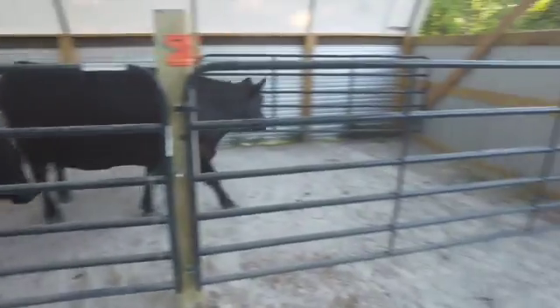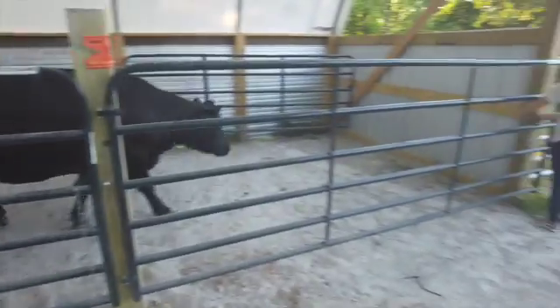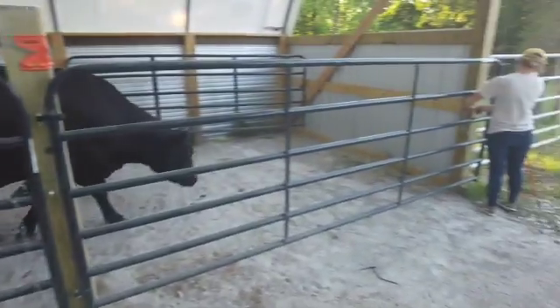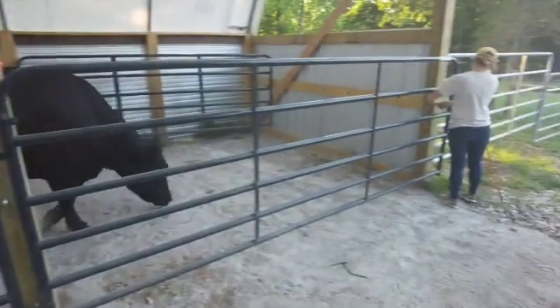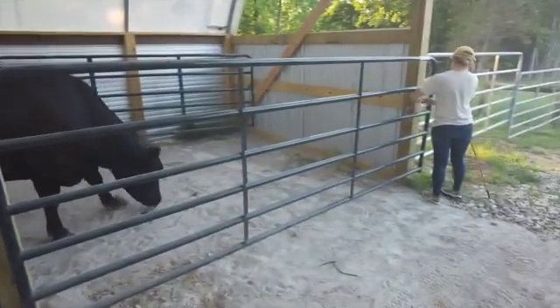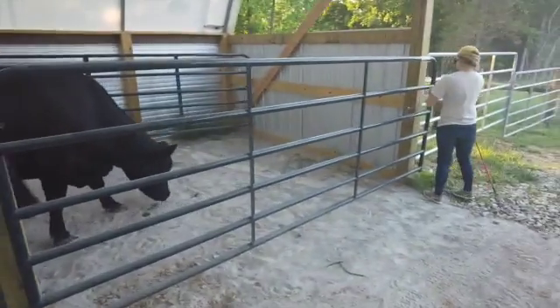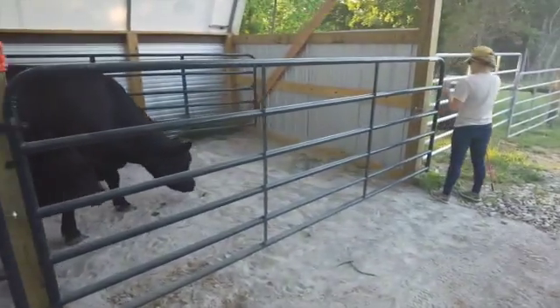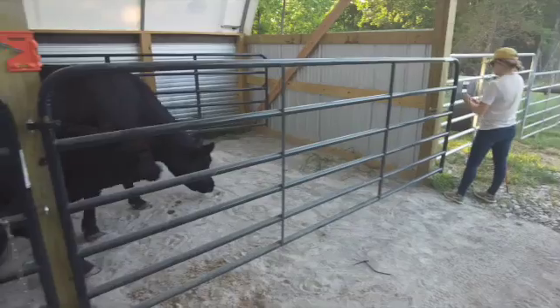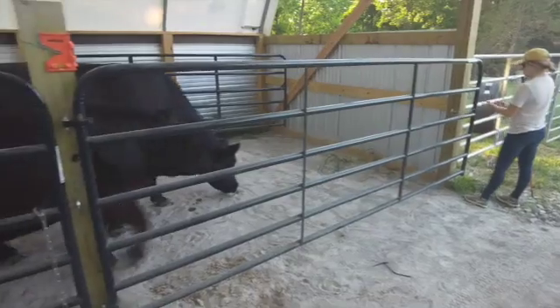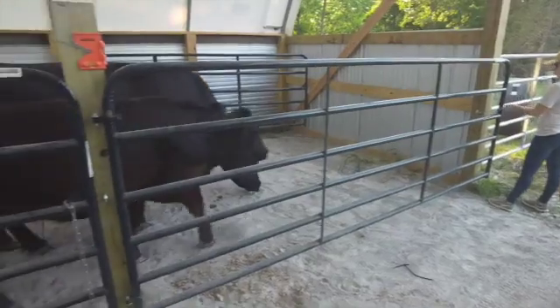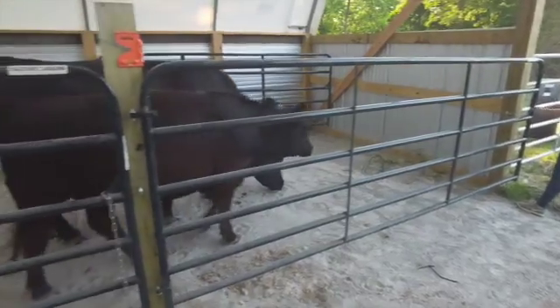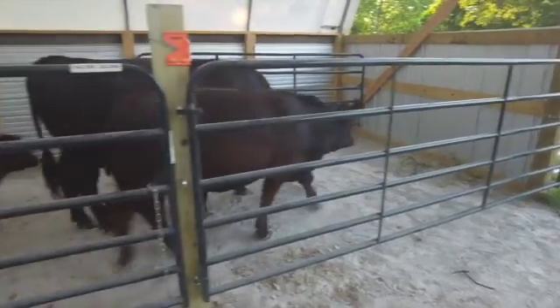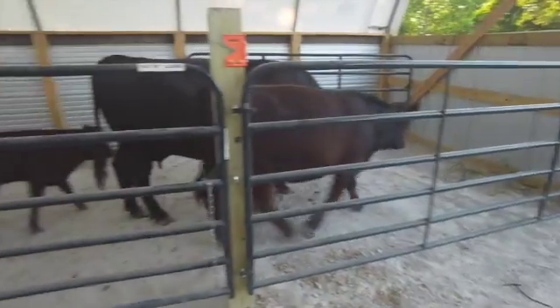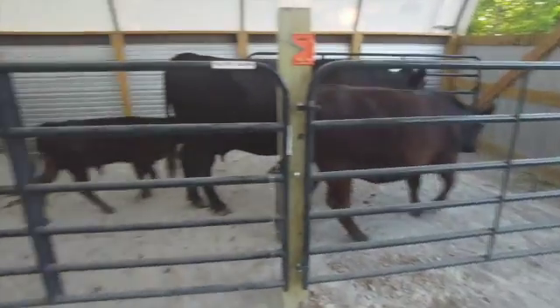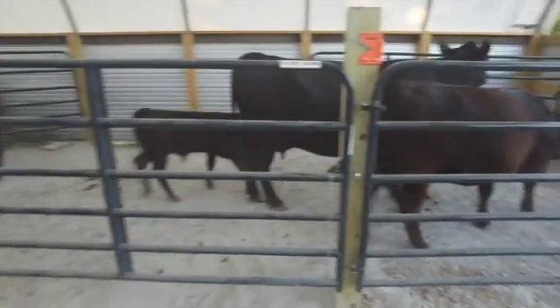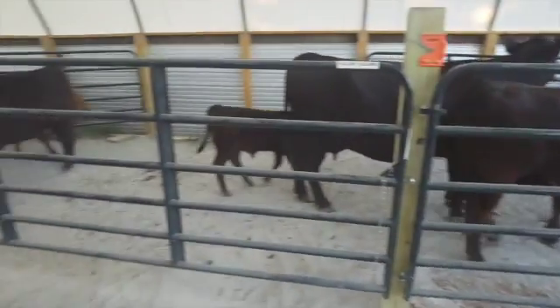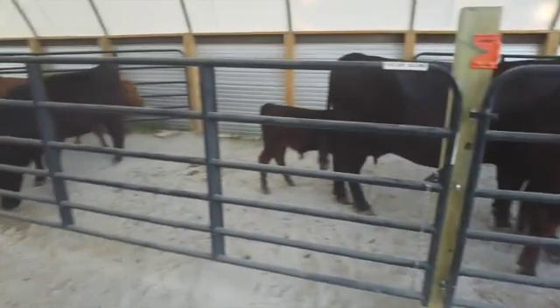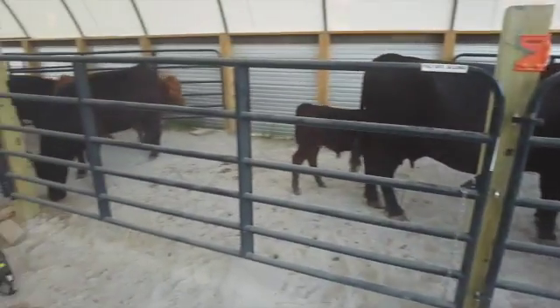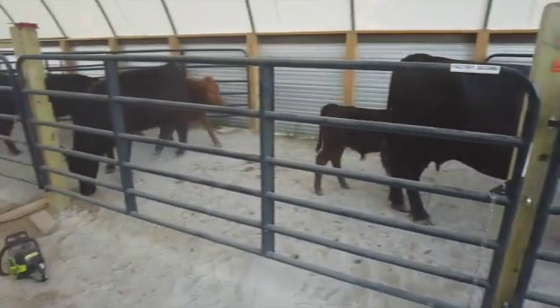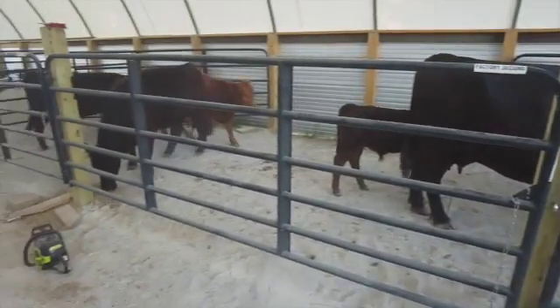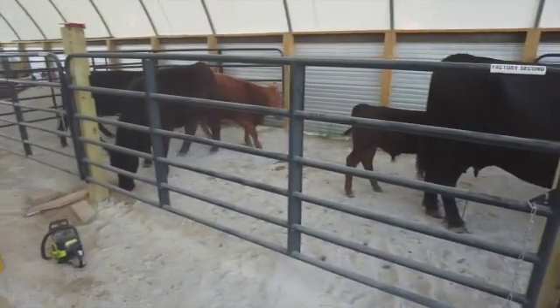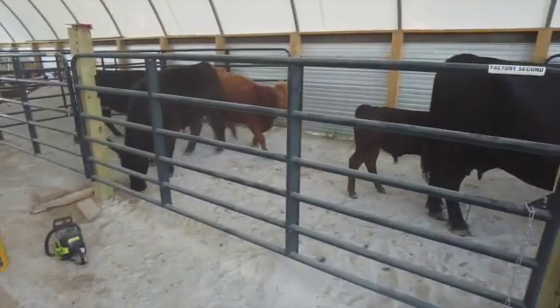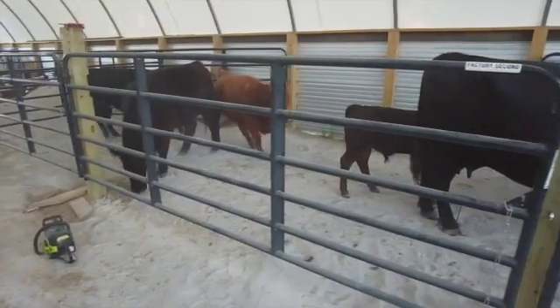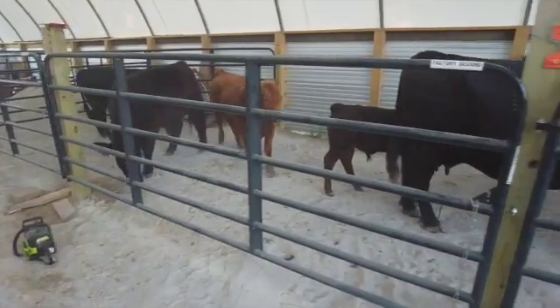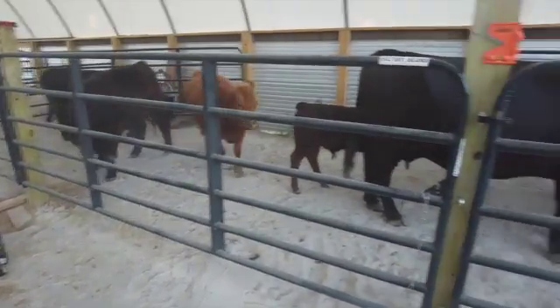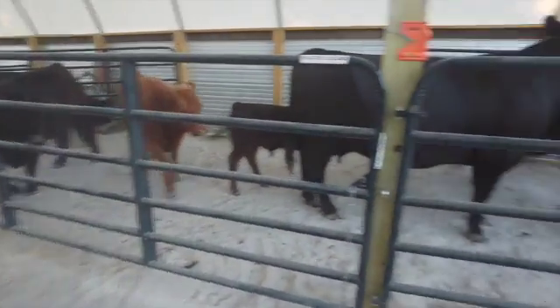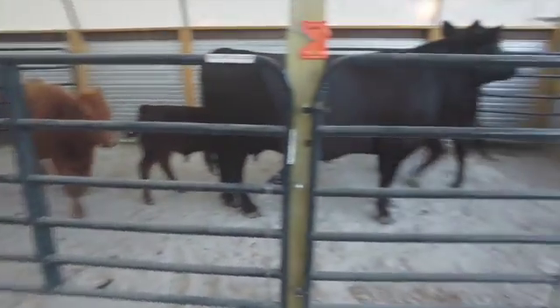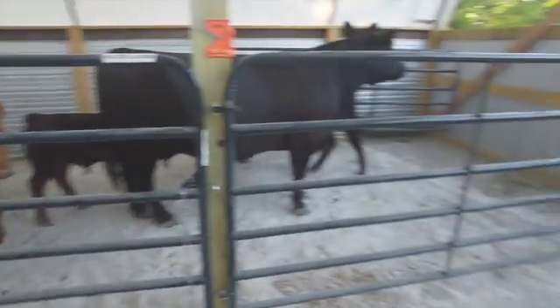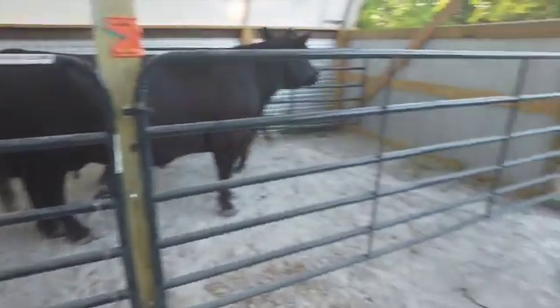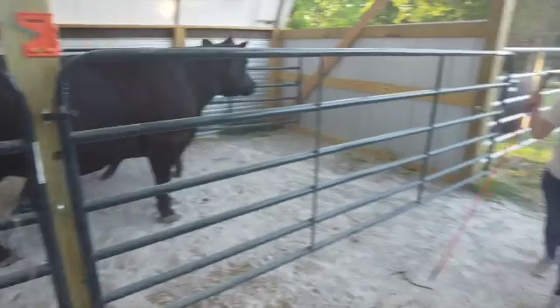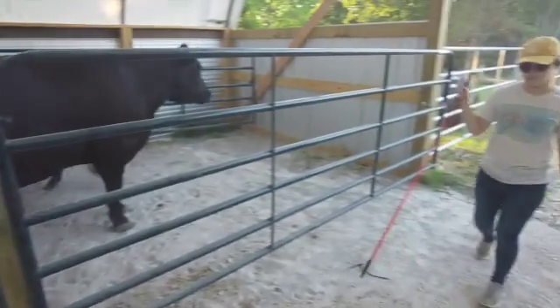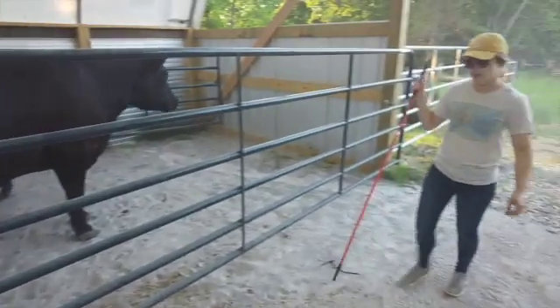It's the first set of cows in the new barn. Is that a good feeling? Yep.